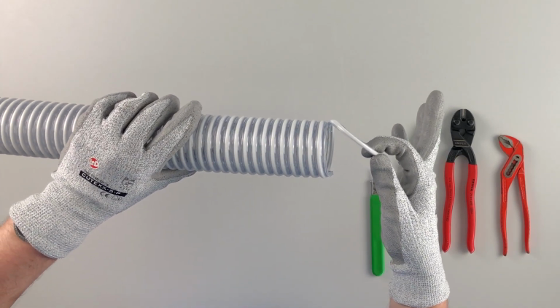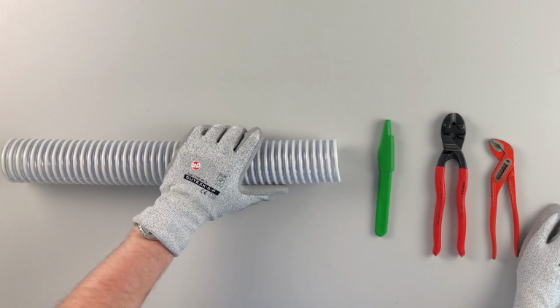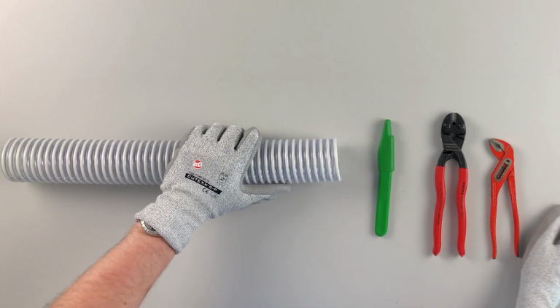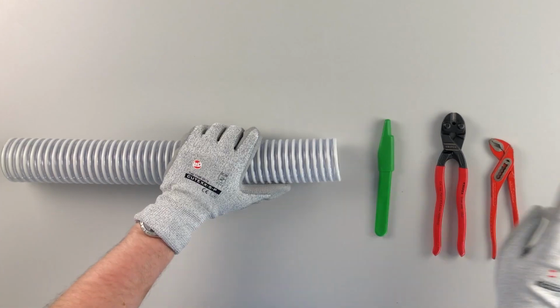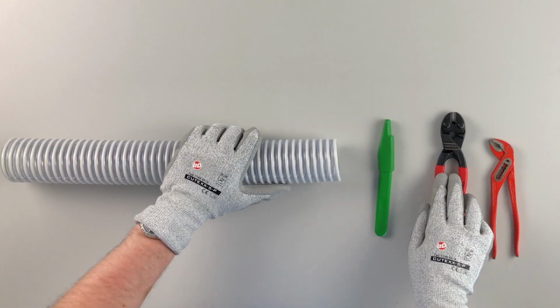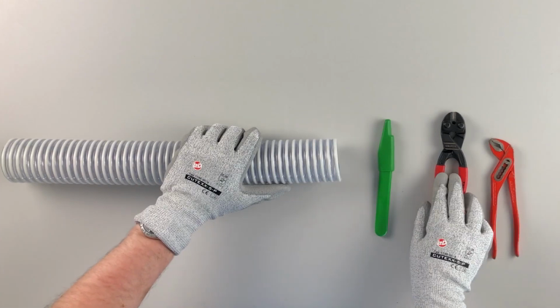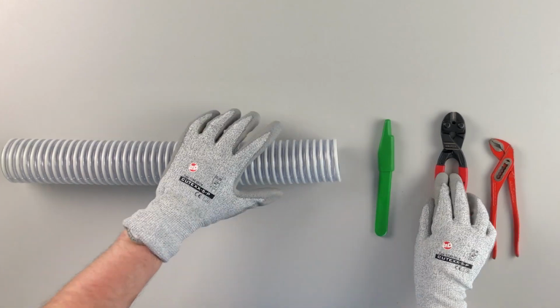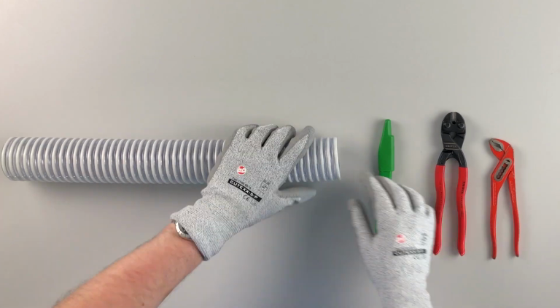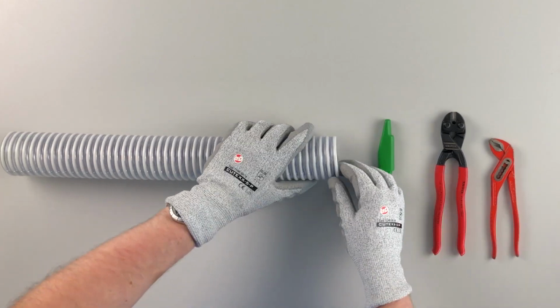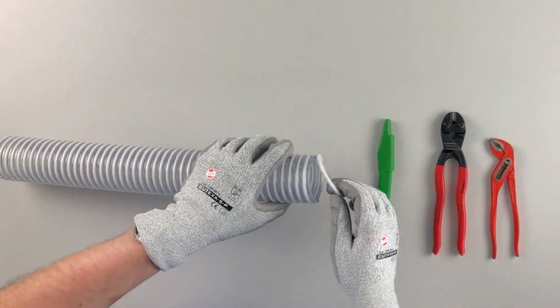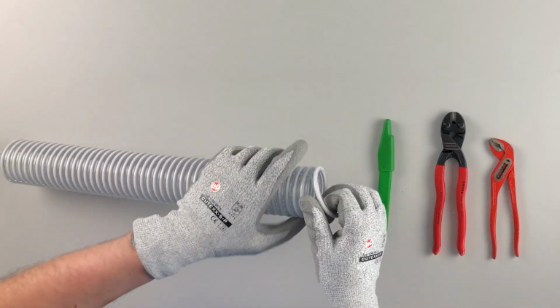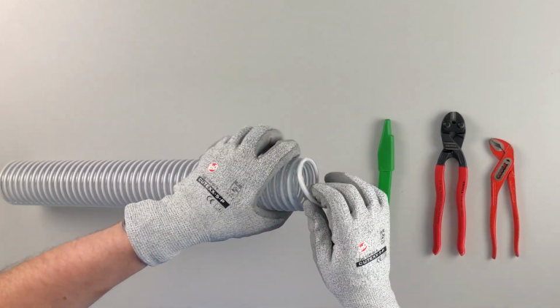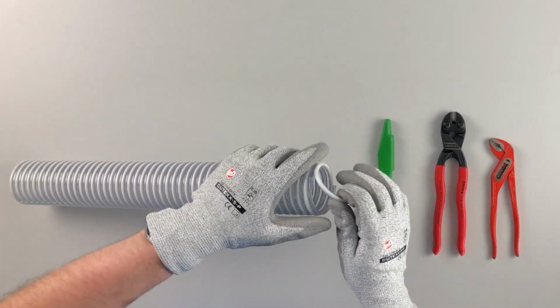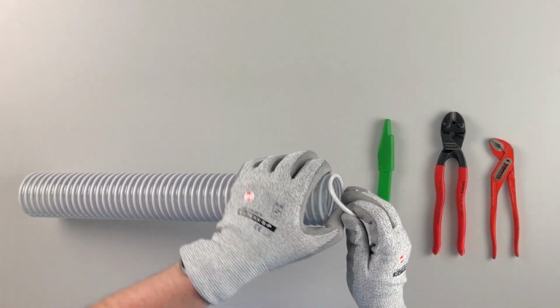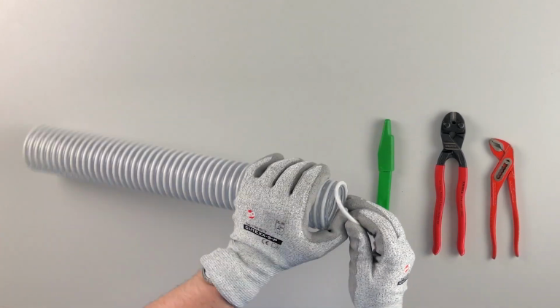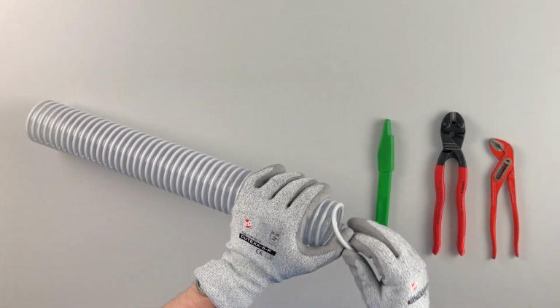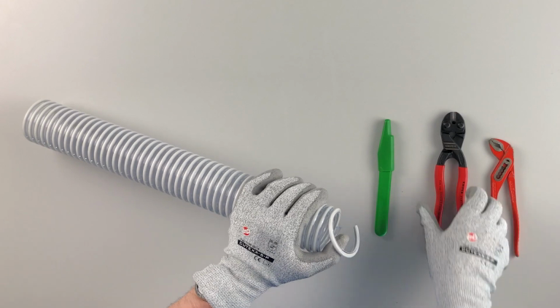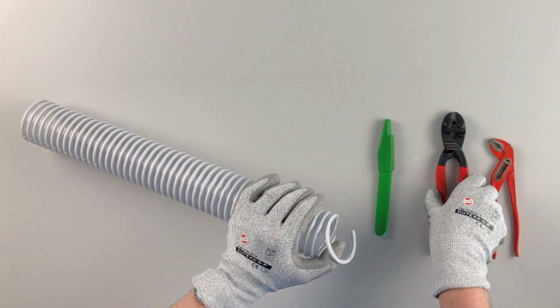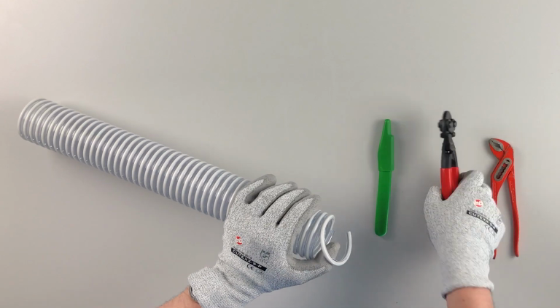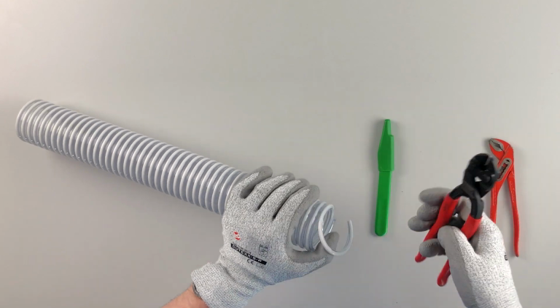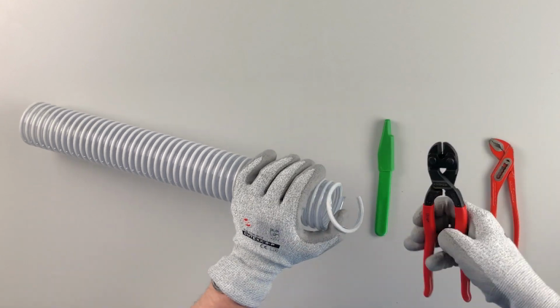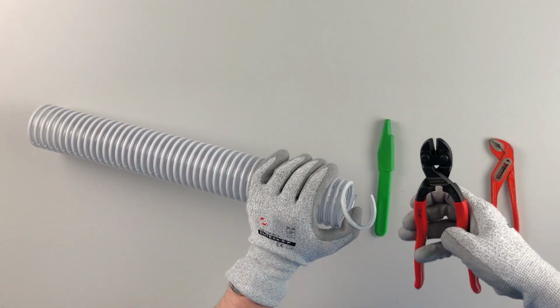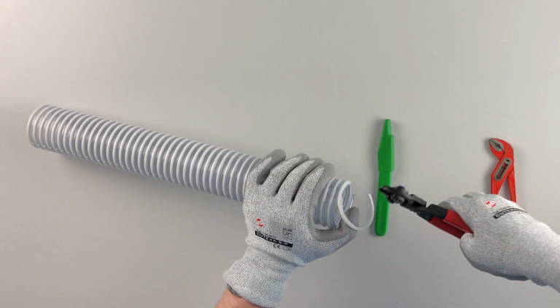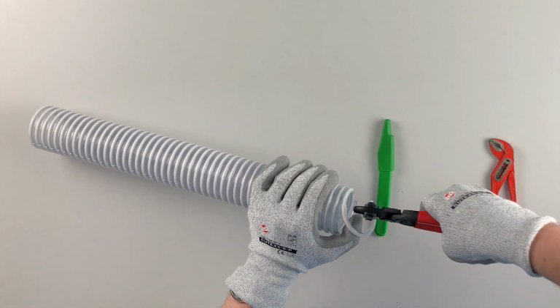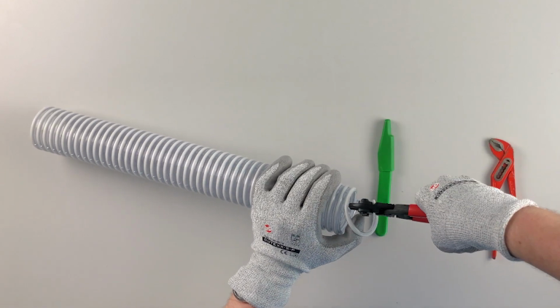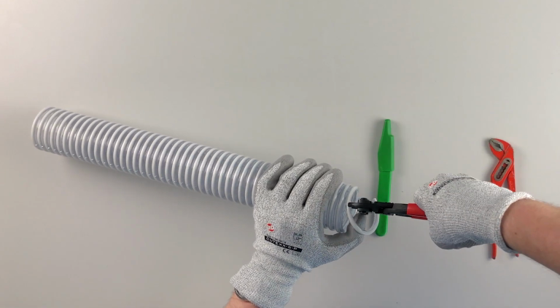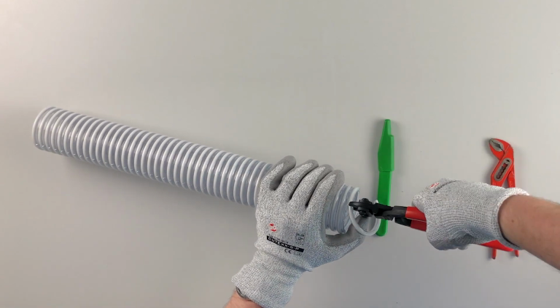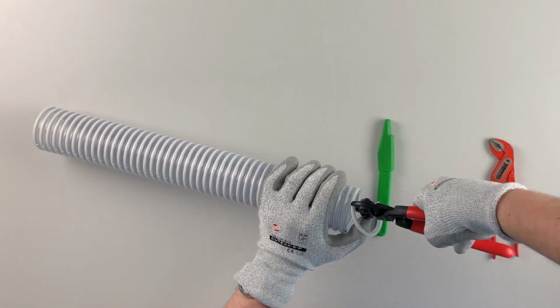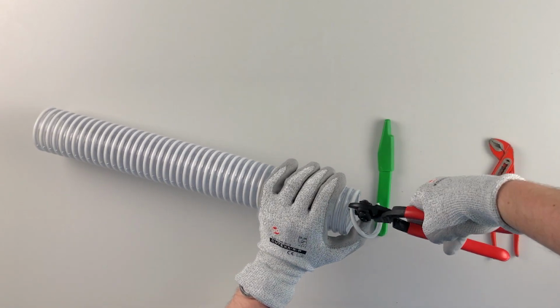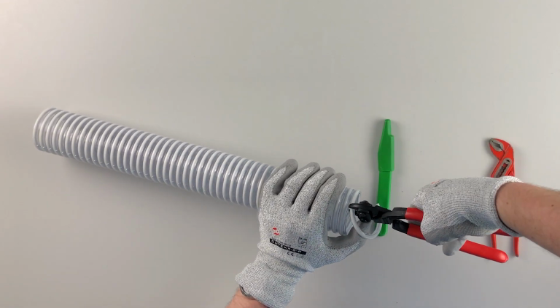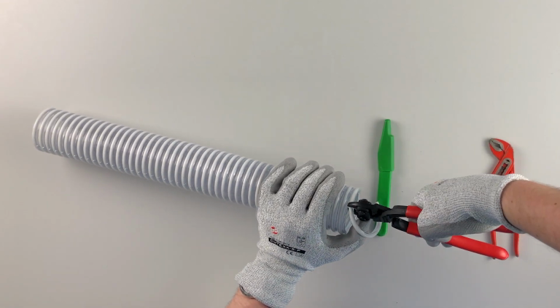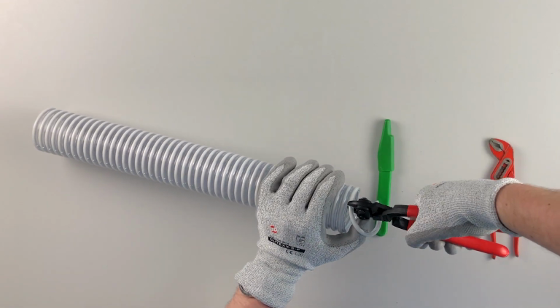In step two, you can cut off the protruding hard plastic spiral with a side cutter.